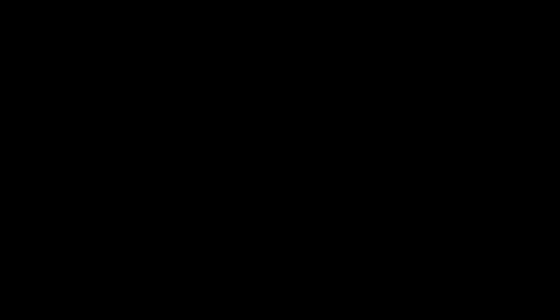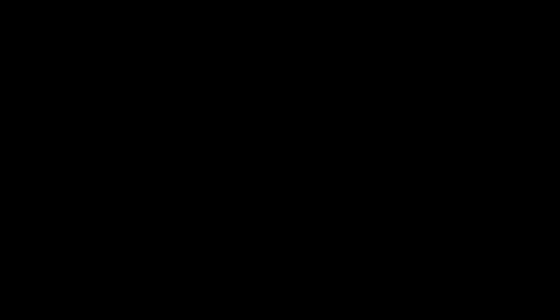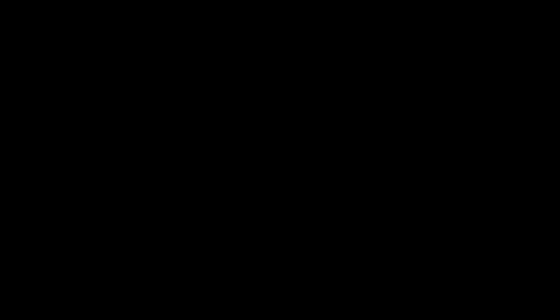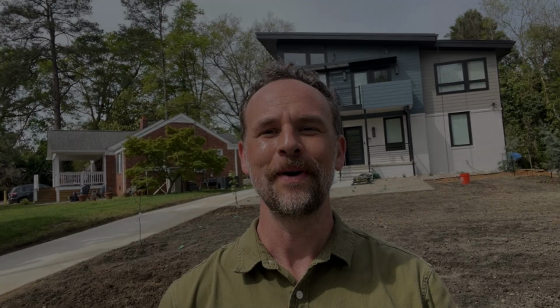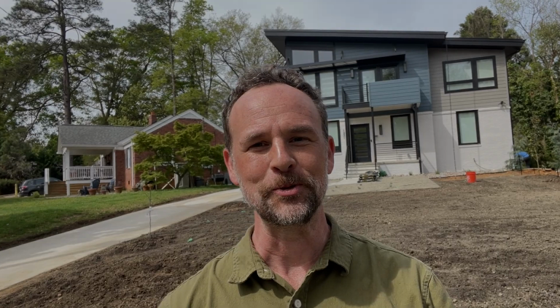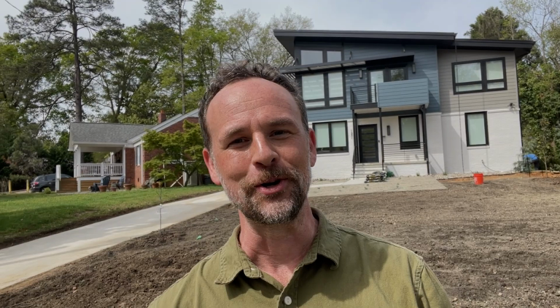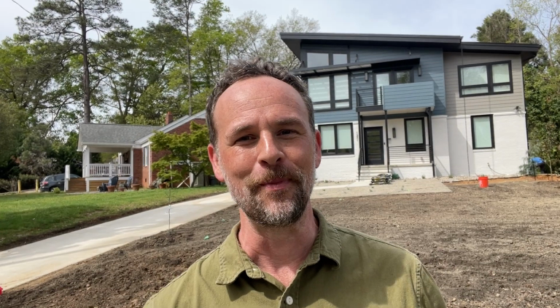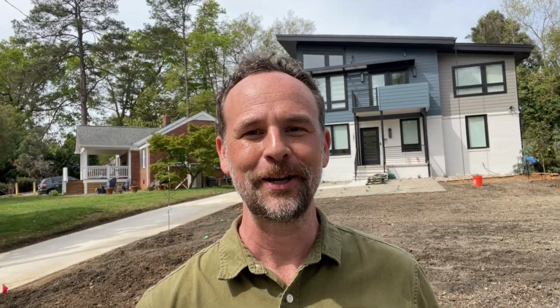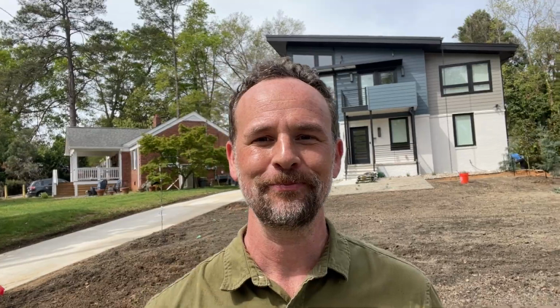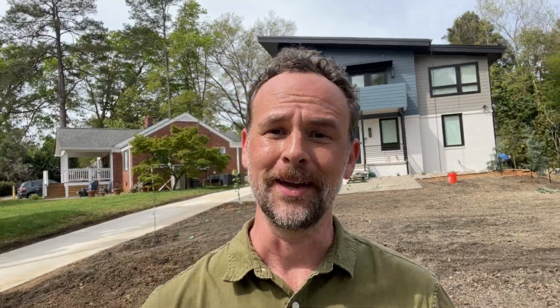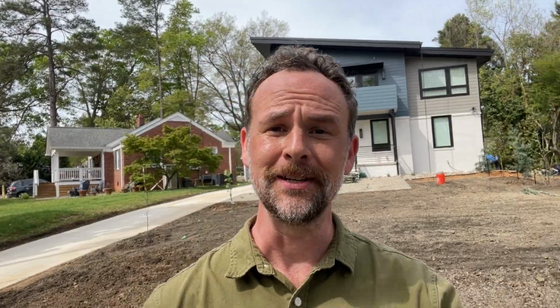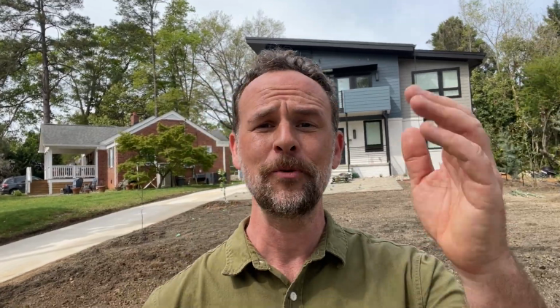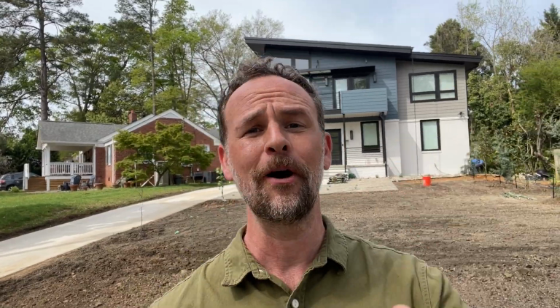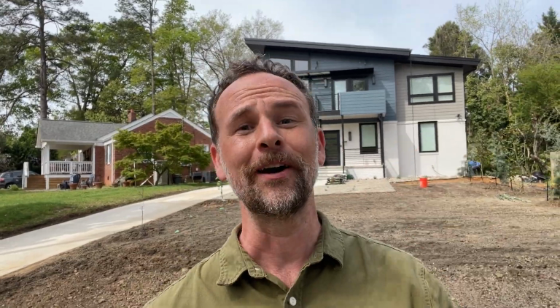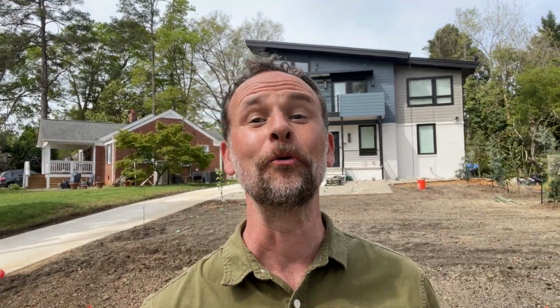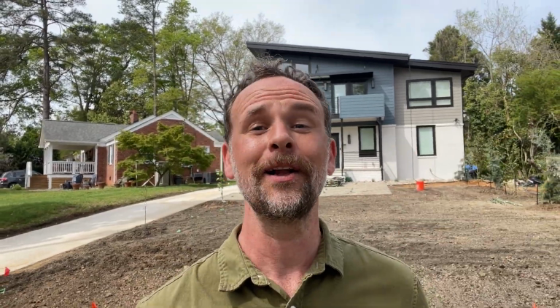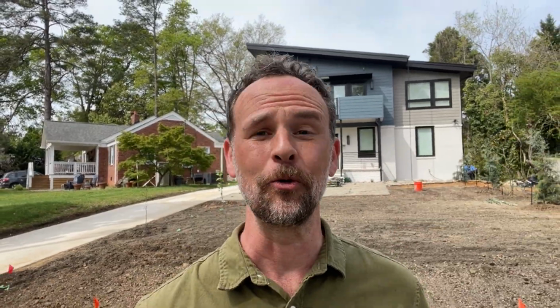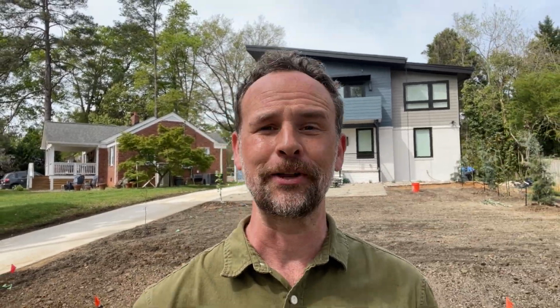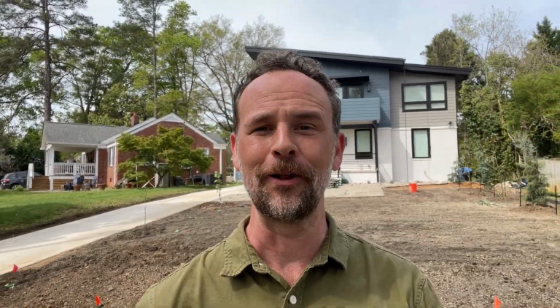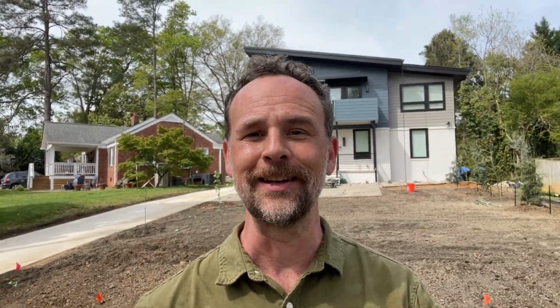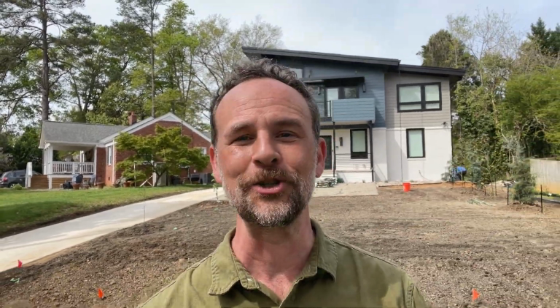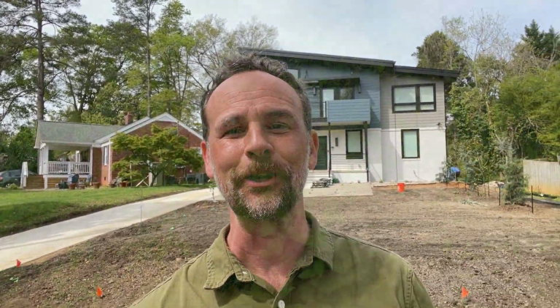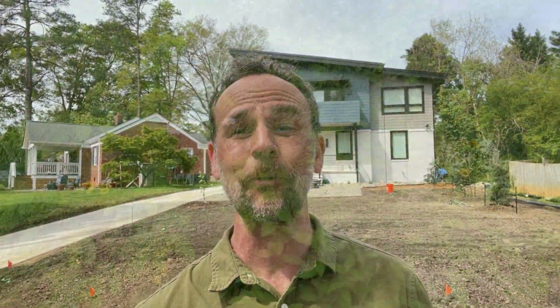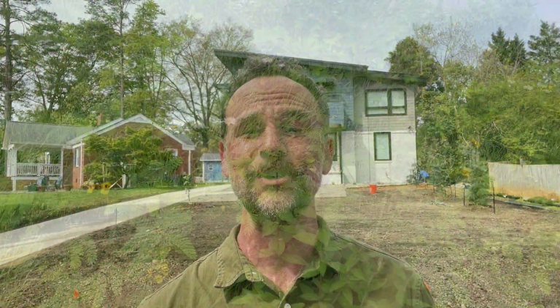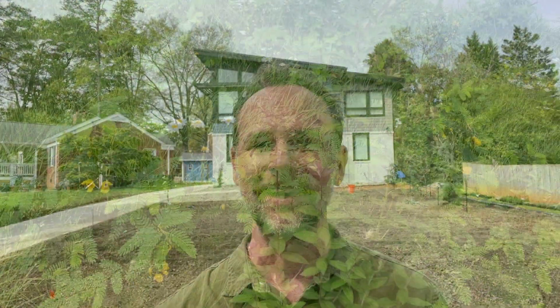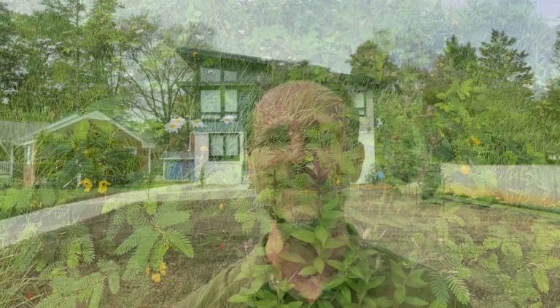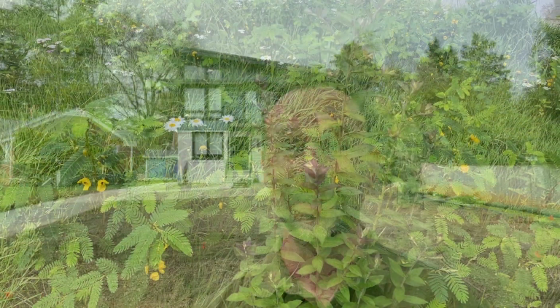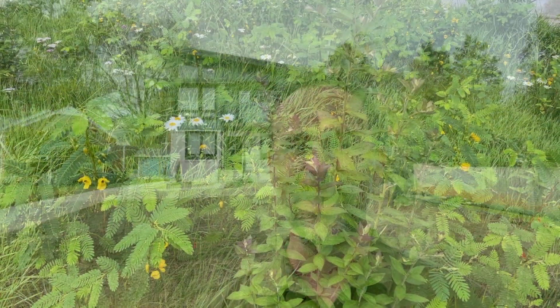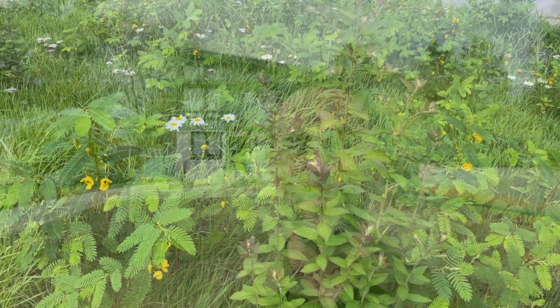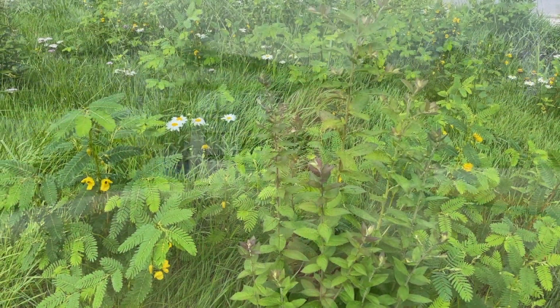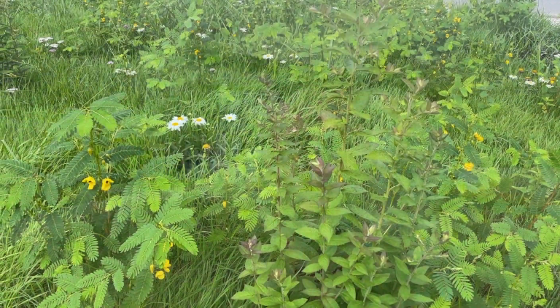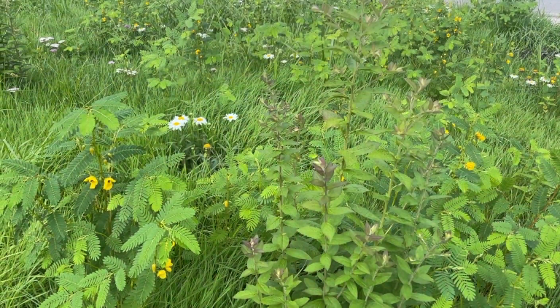Hello, my name is Preston Montague and today we are in Raleigh, North Carolina, installing a grassland in this front yard.